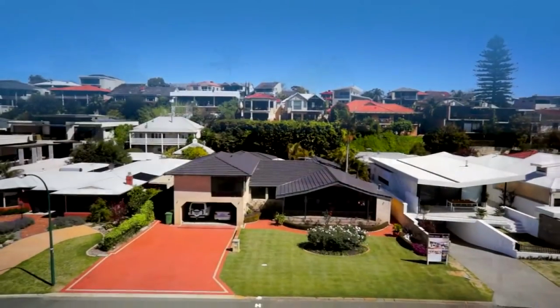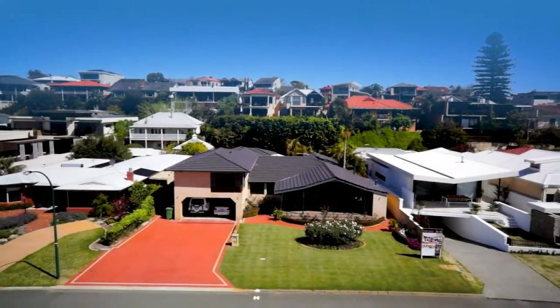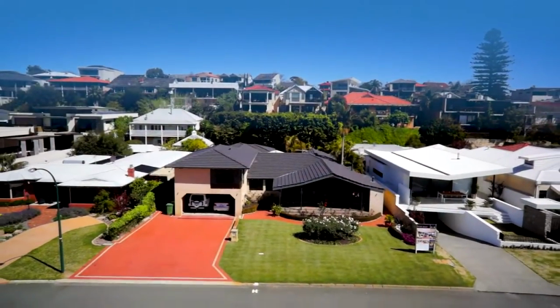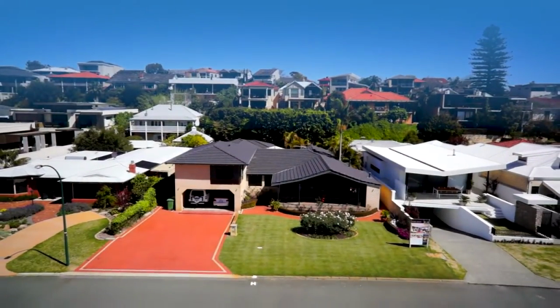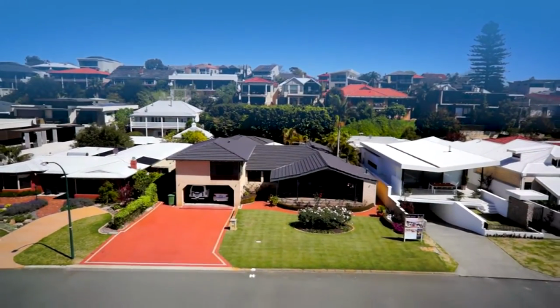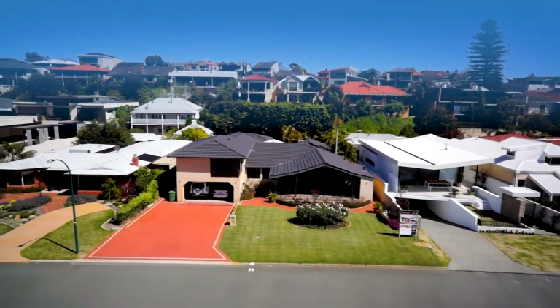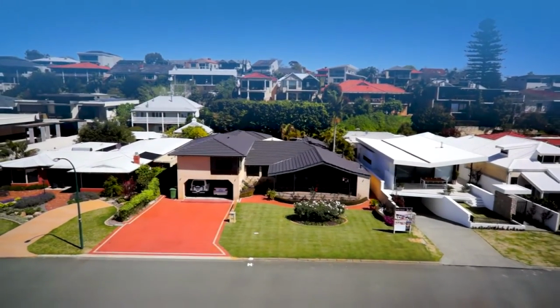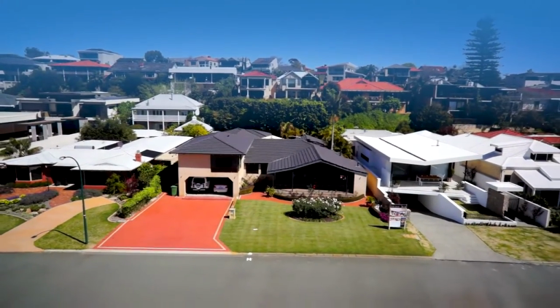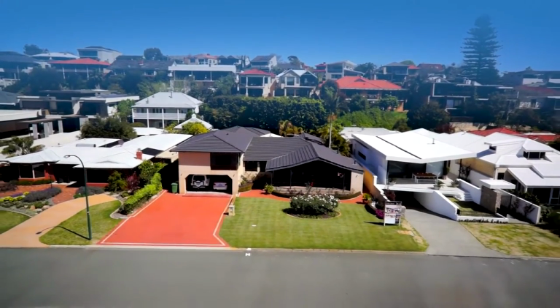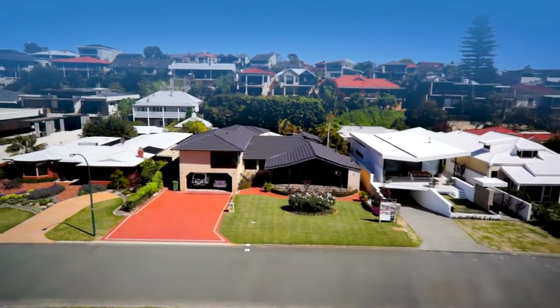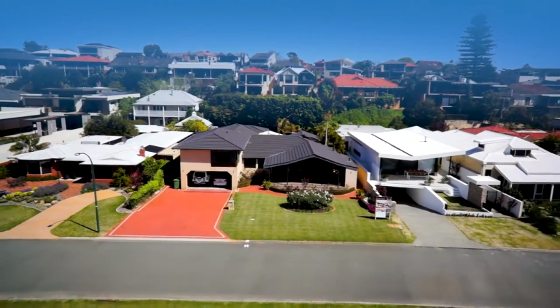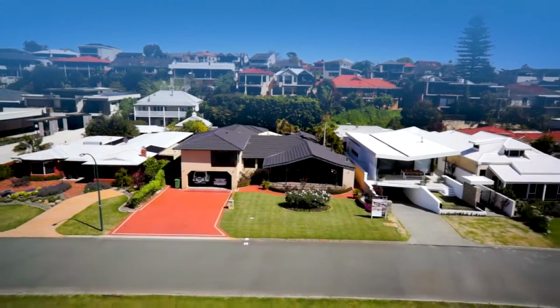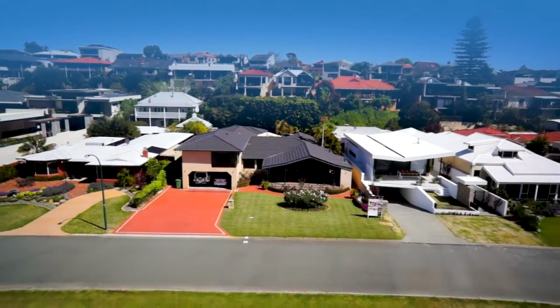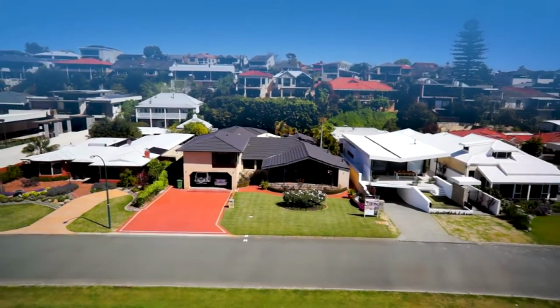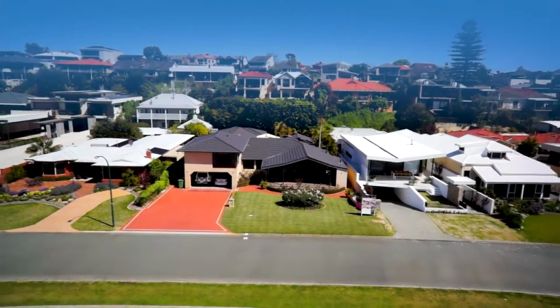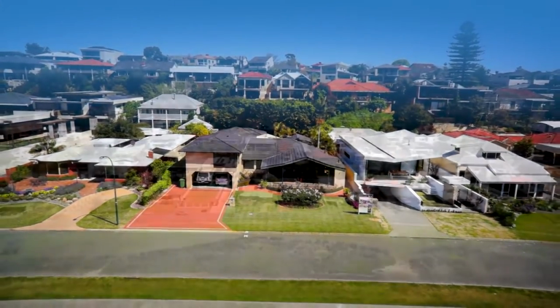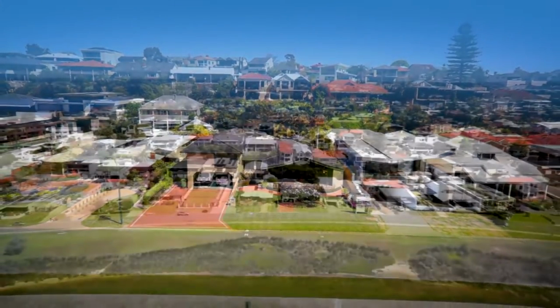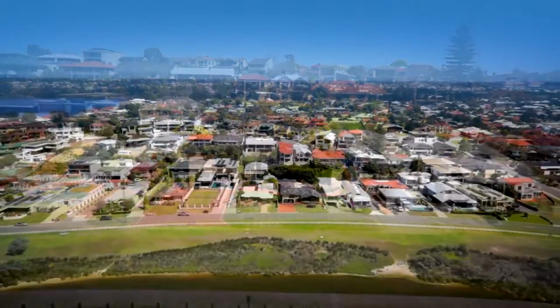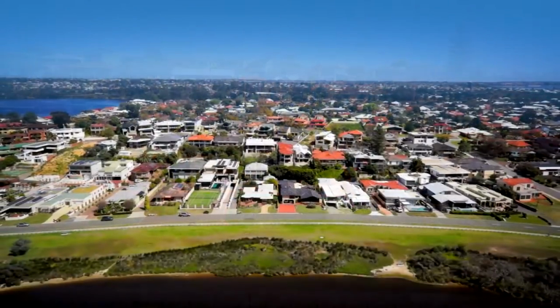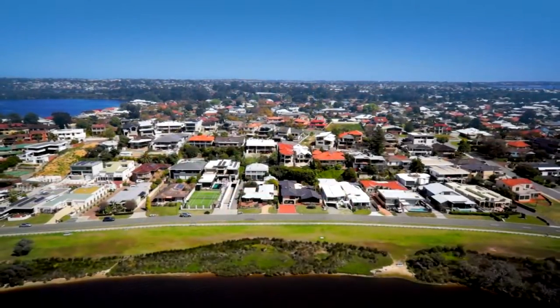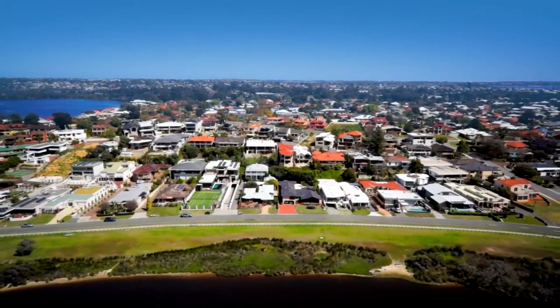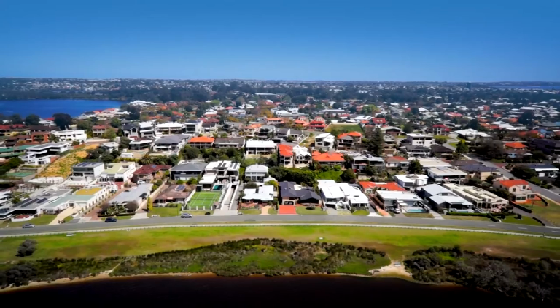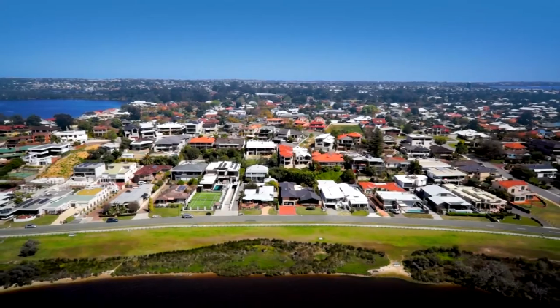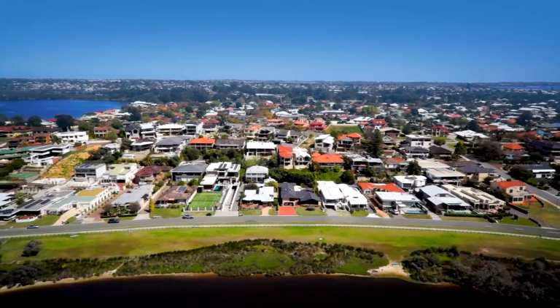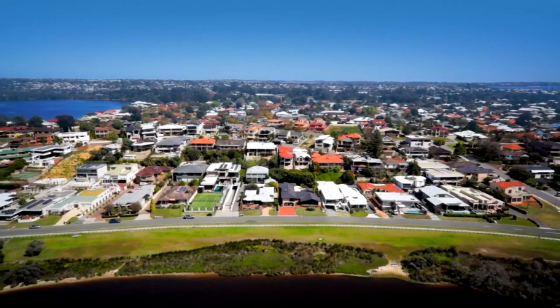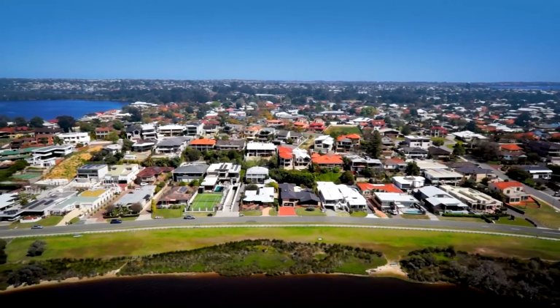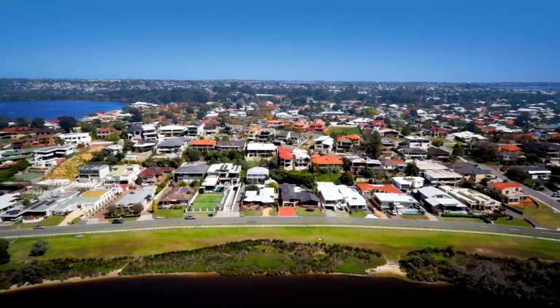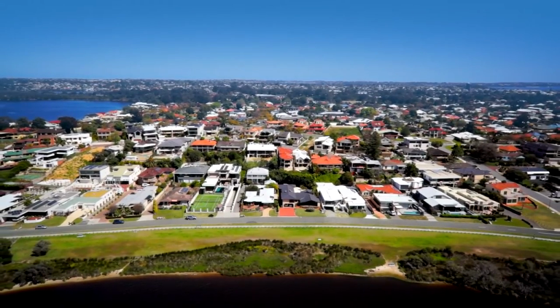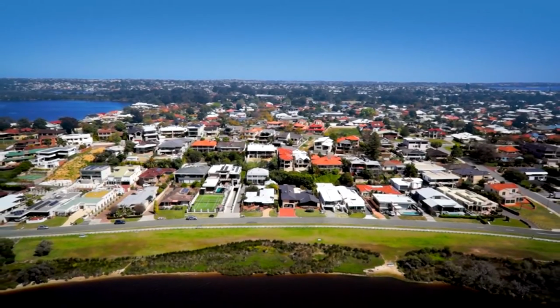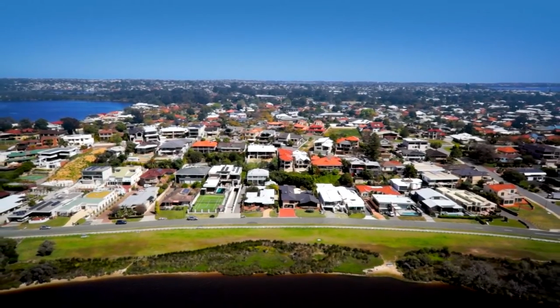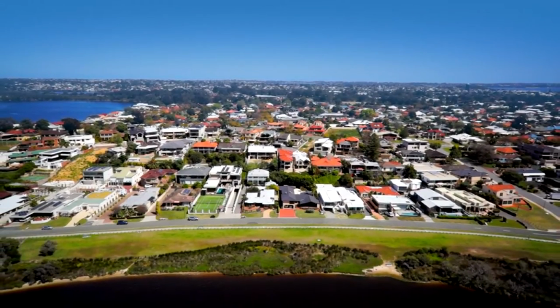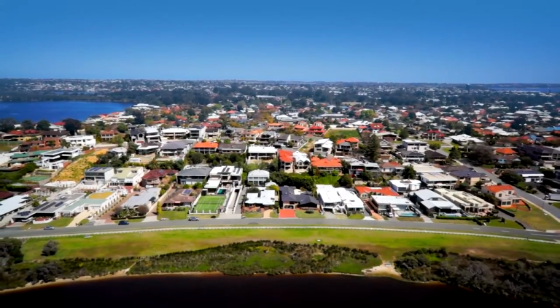If you would like to inspect this prestigious prime riverside home, contact Mark Robertson from RWR Real Estate.